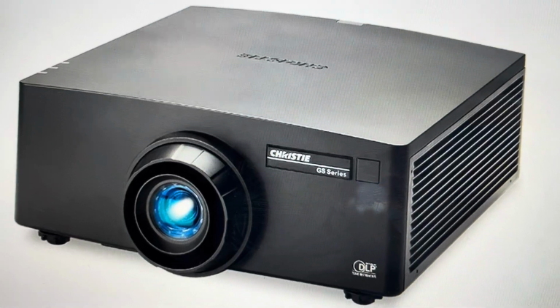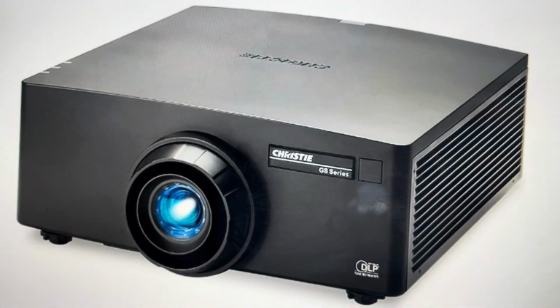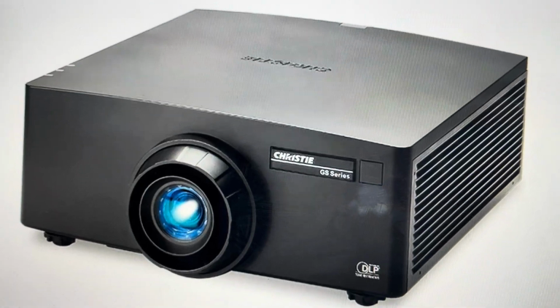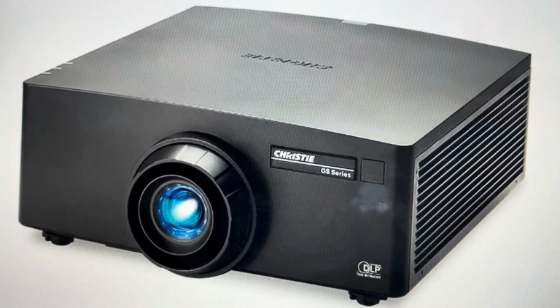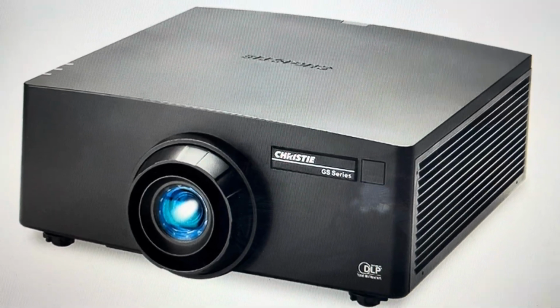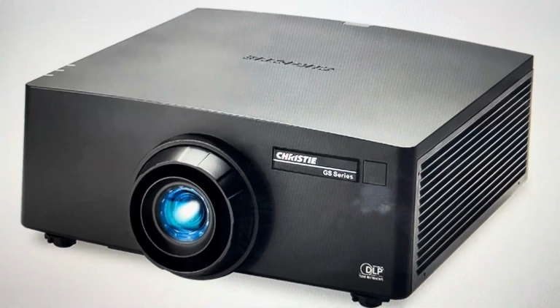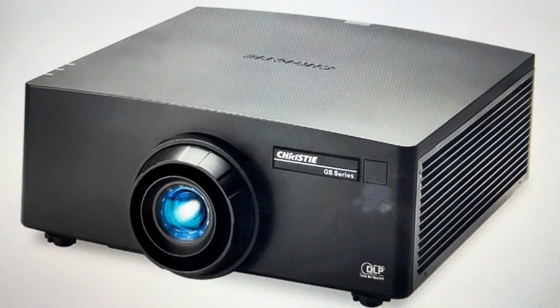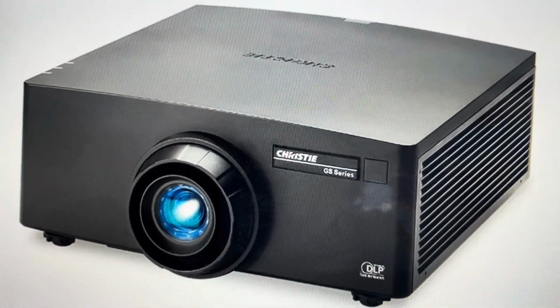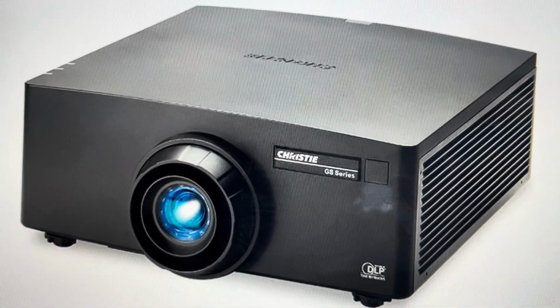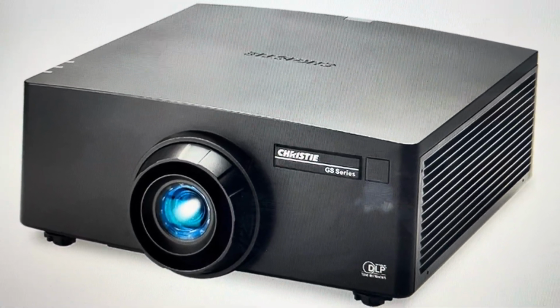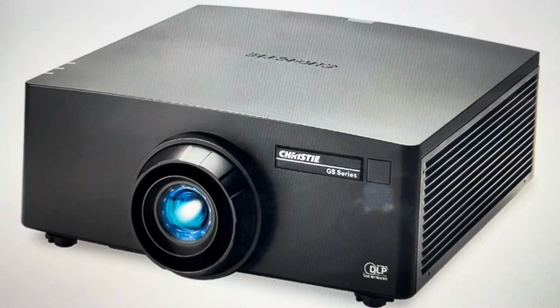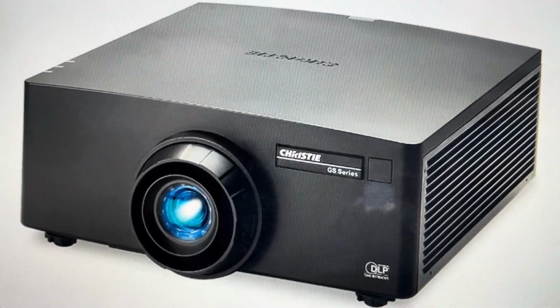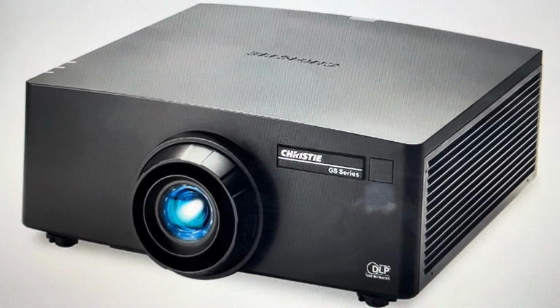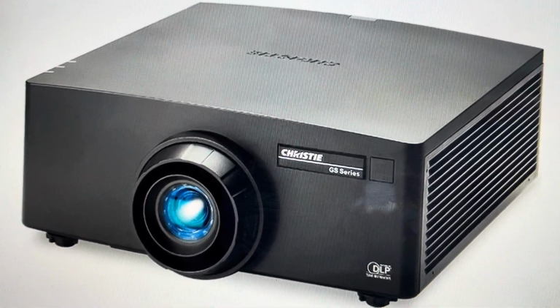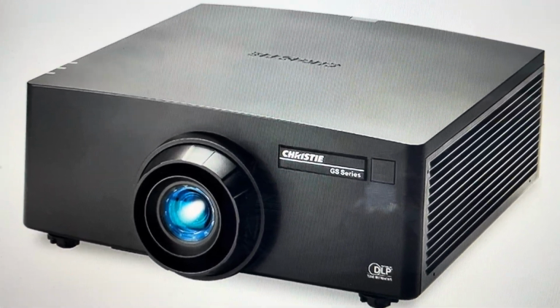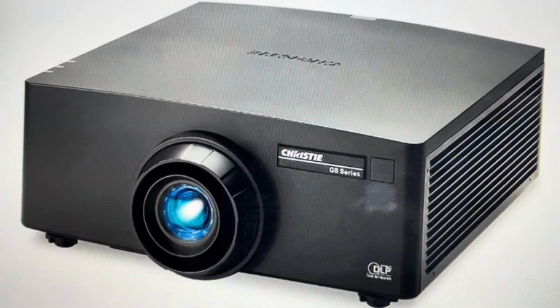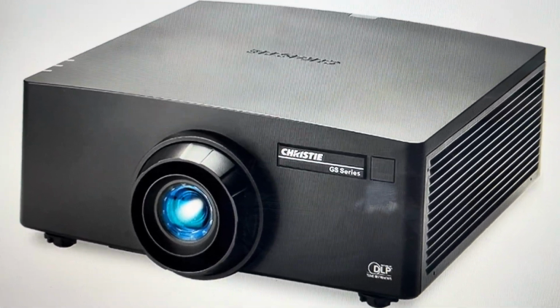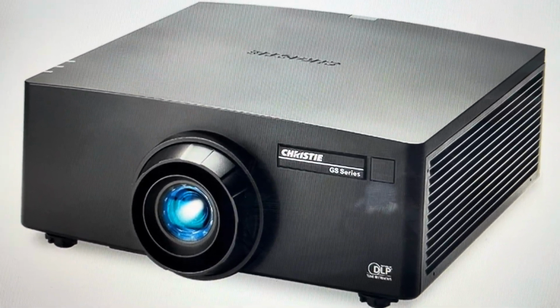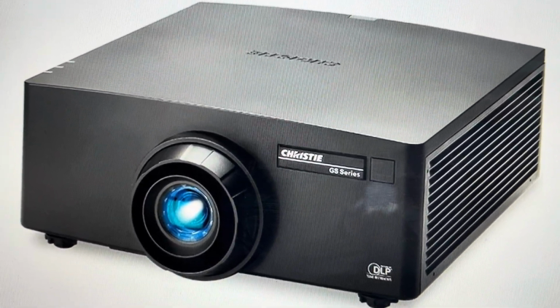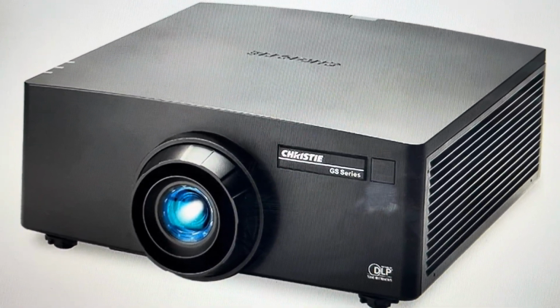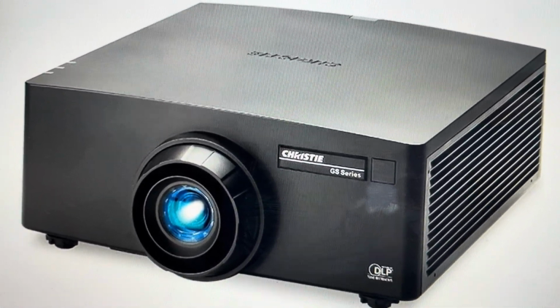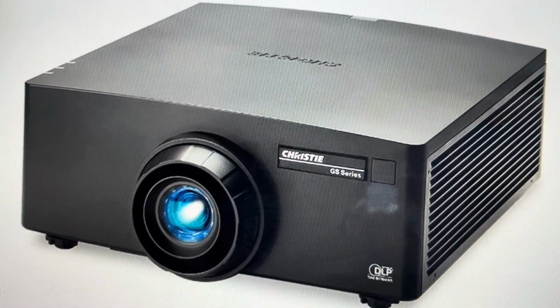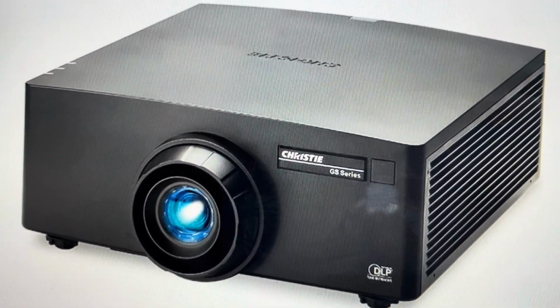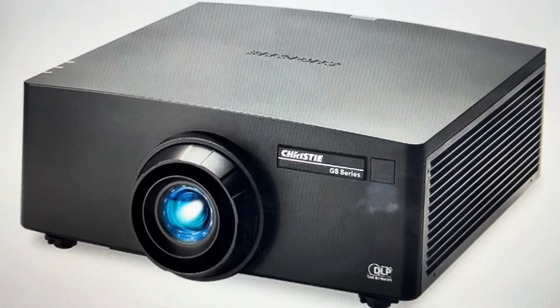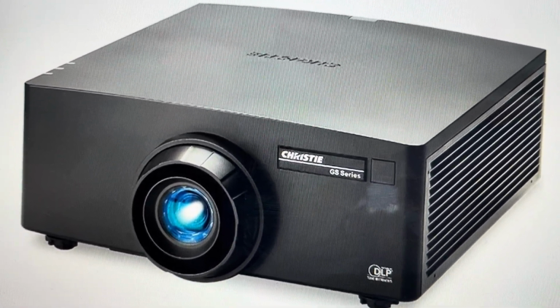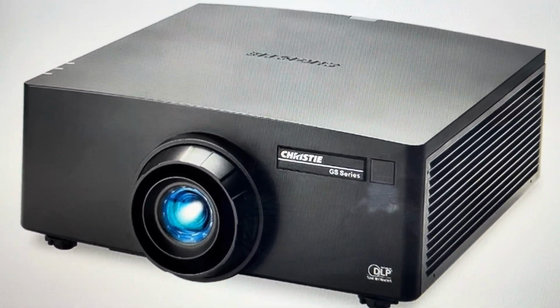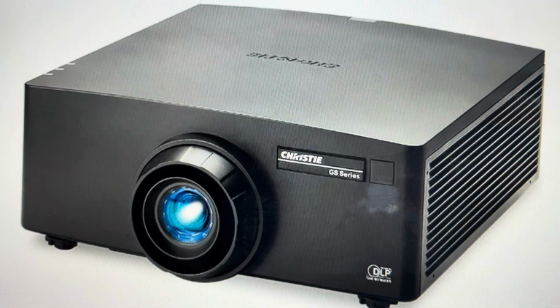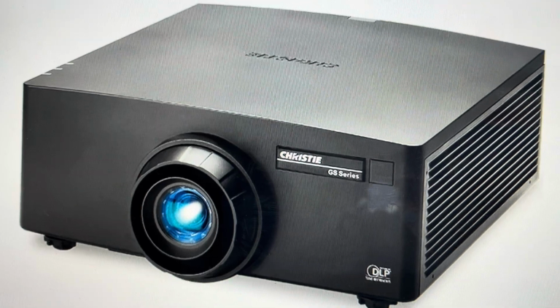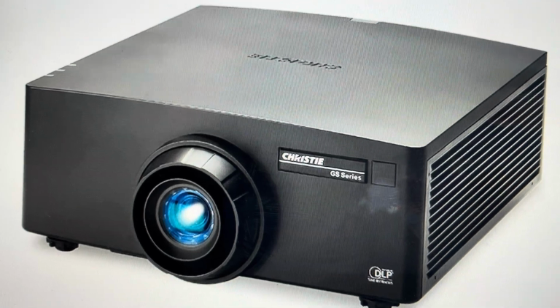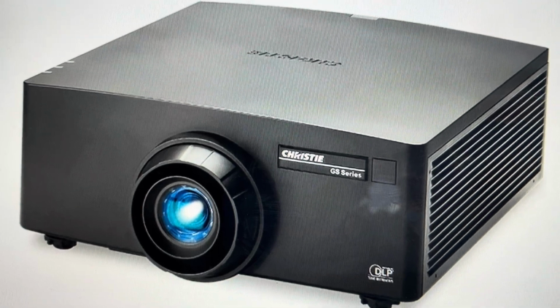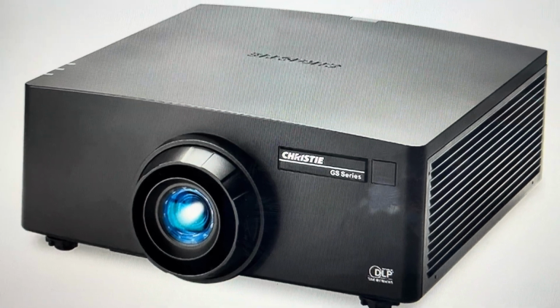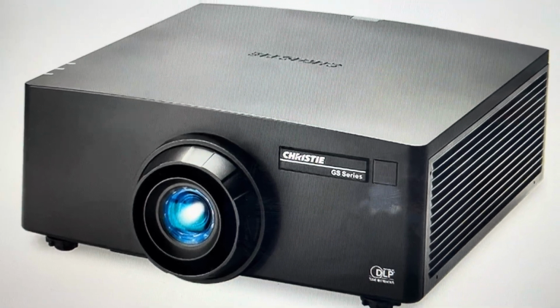Hey everybody, this is a real quick video to tell you how to do a hard reset on a Christie GS series projector.